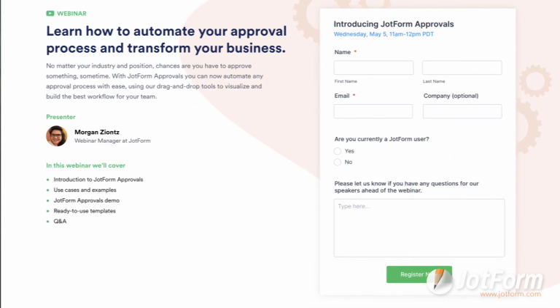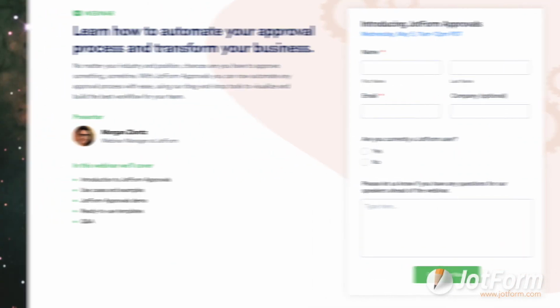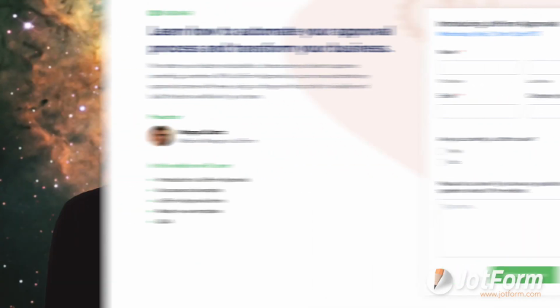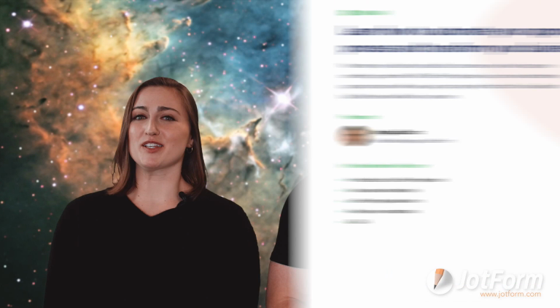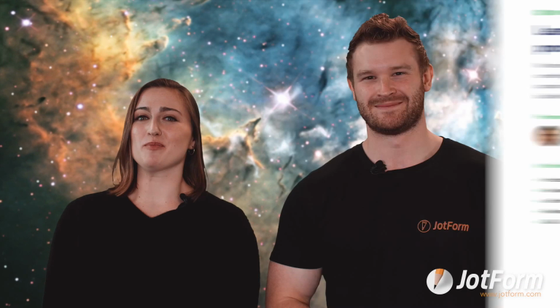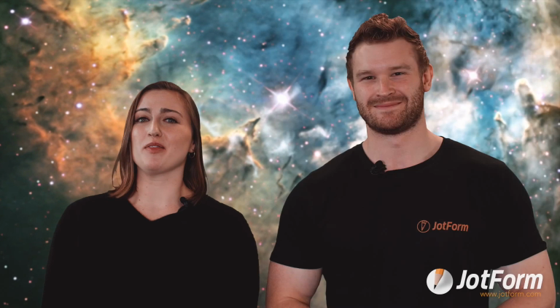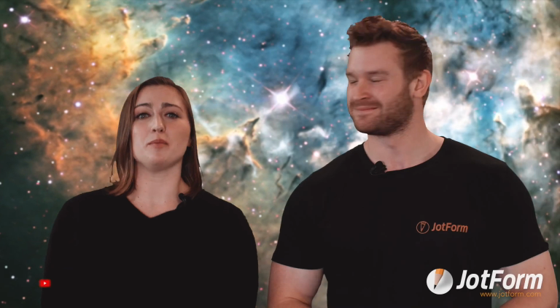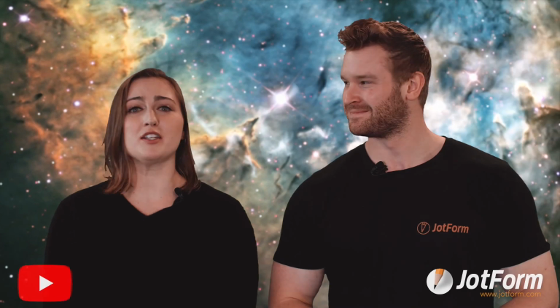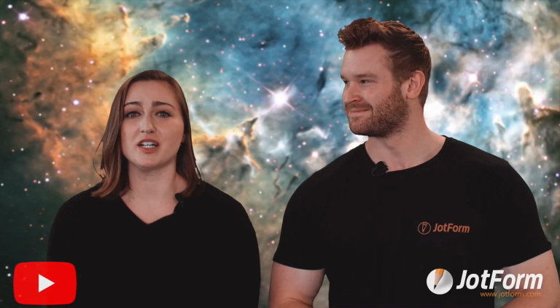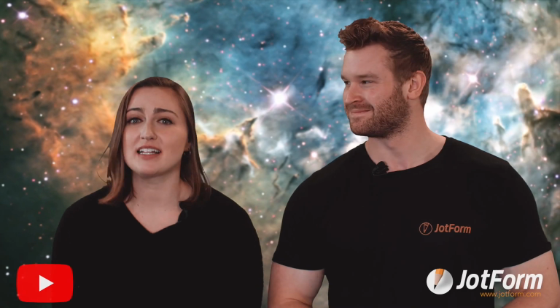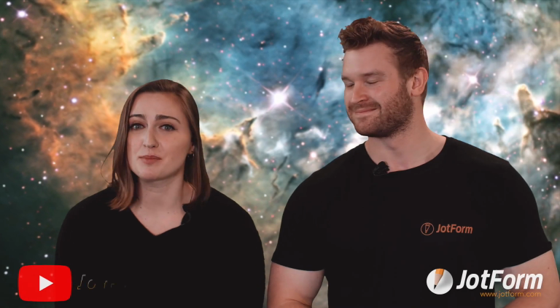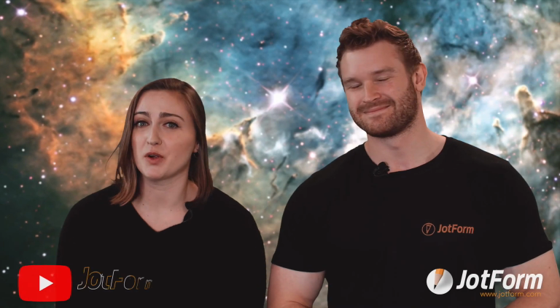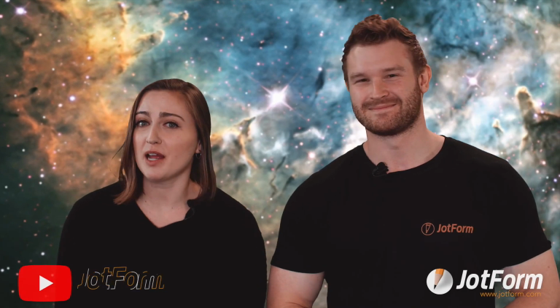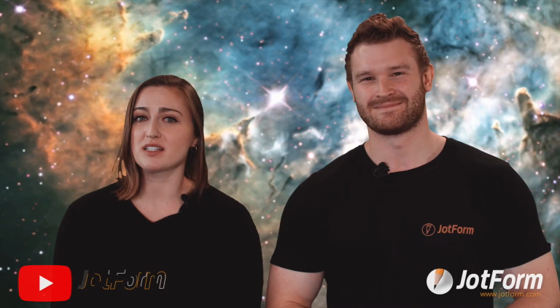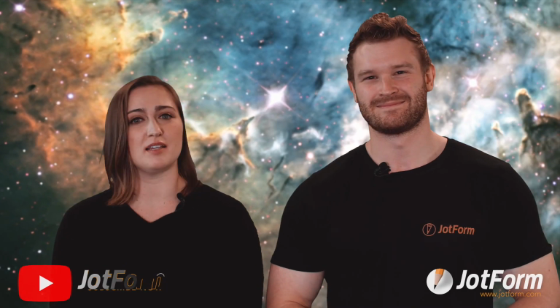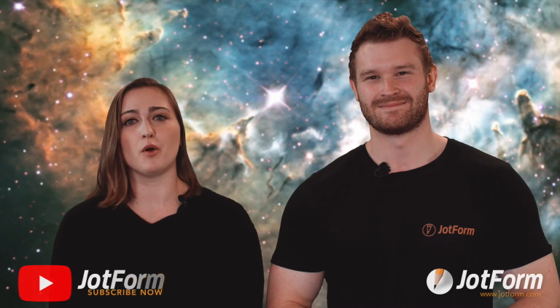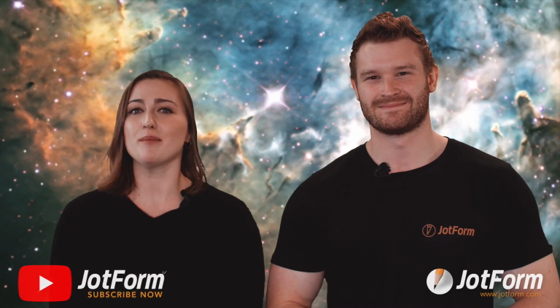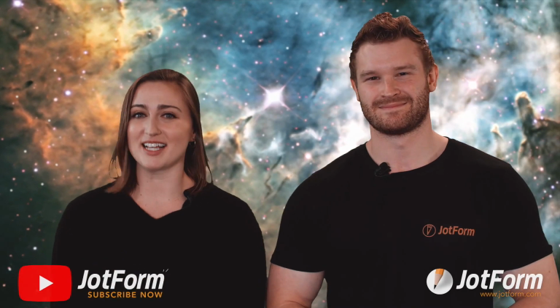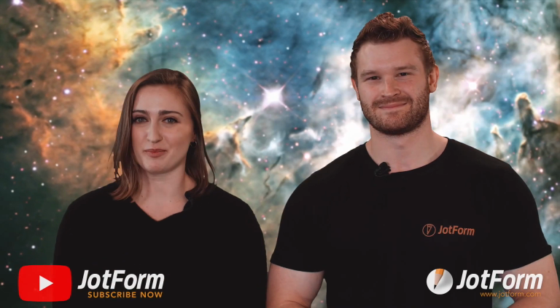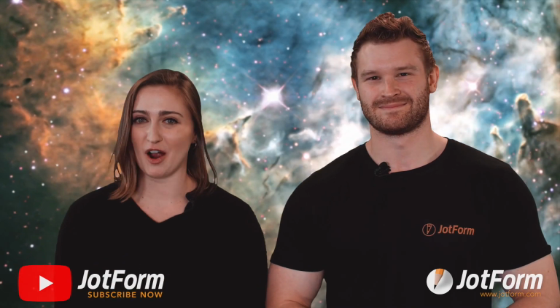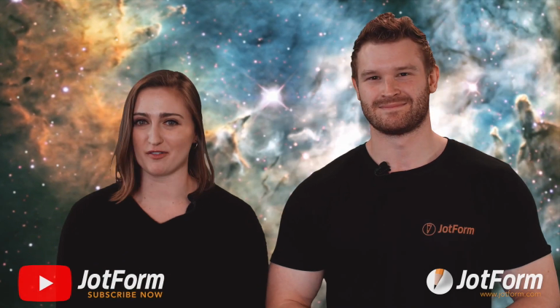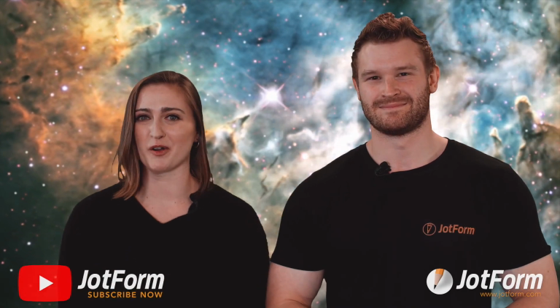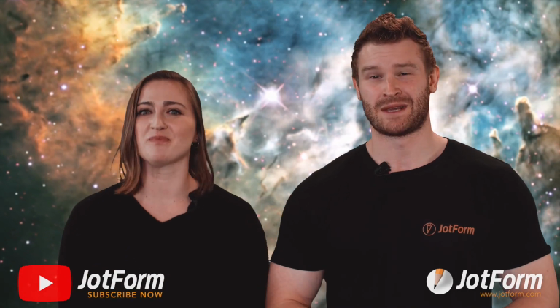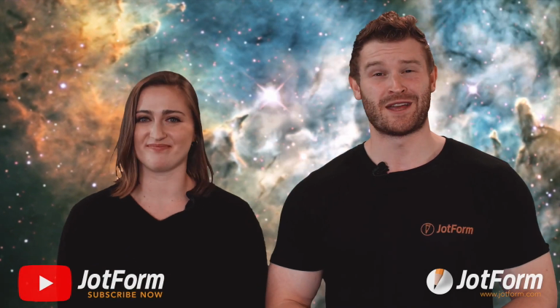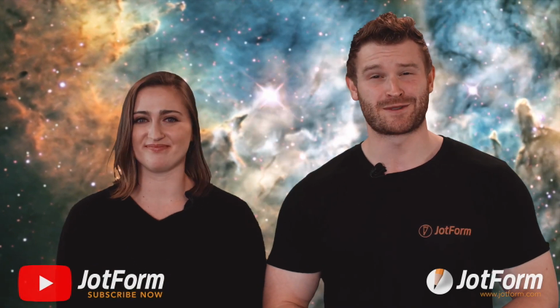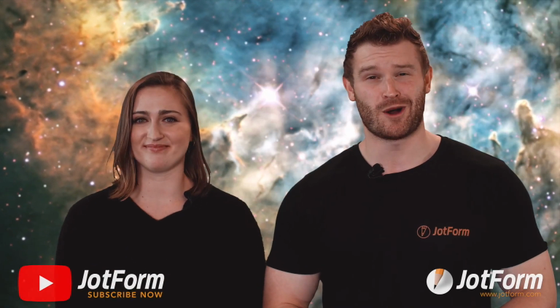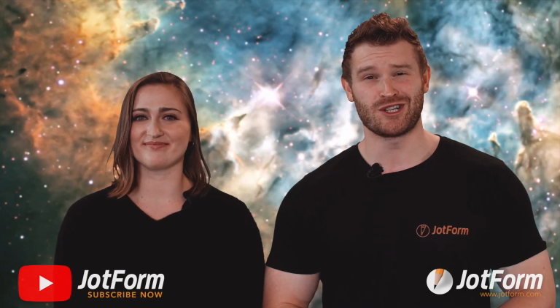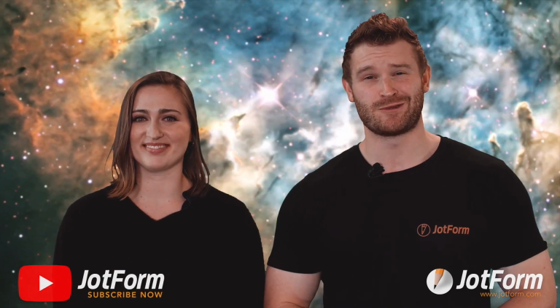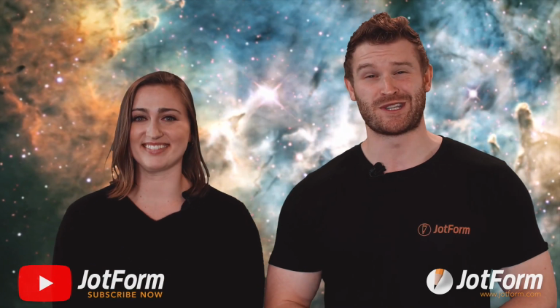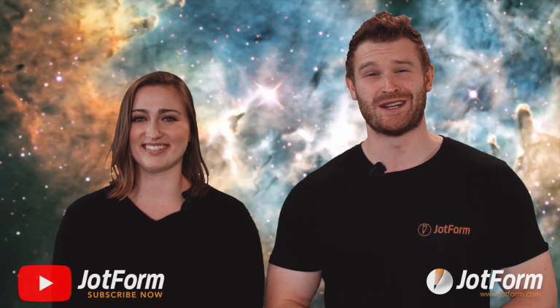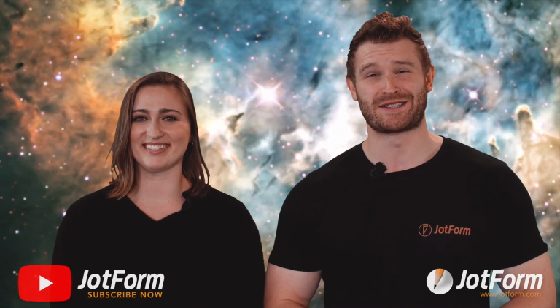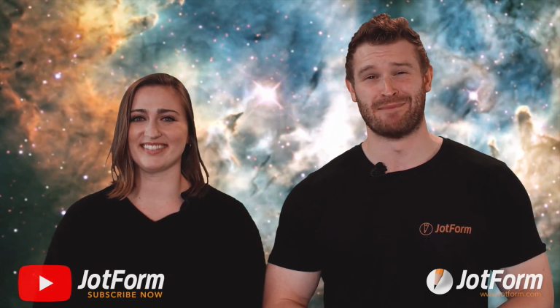That's it for this month. Be sure to hit subscribe to see more updates from Jotform. Thanks for watching and we'll see you next time.